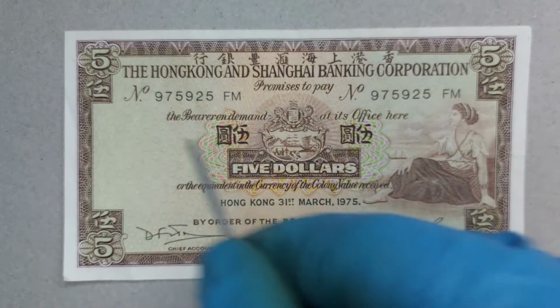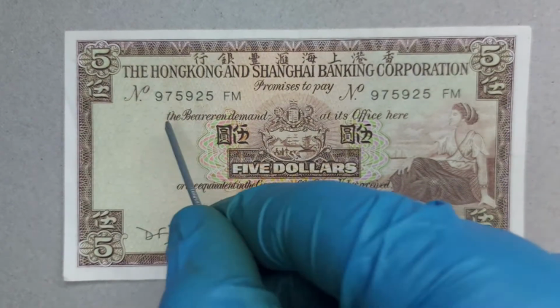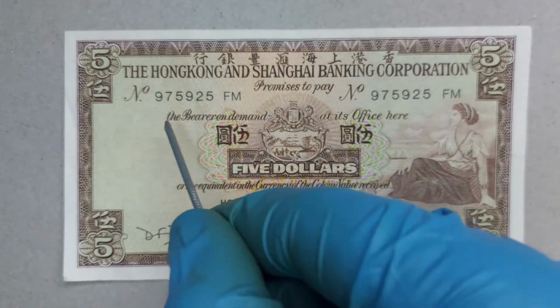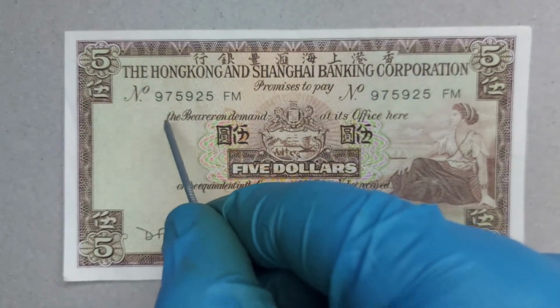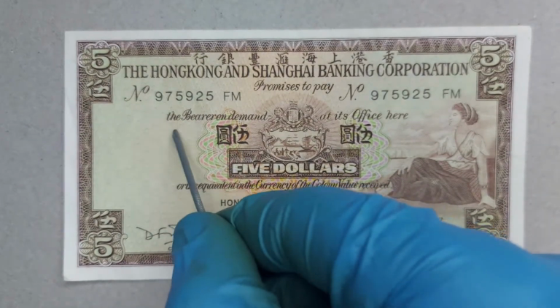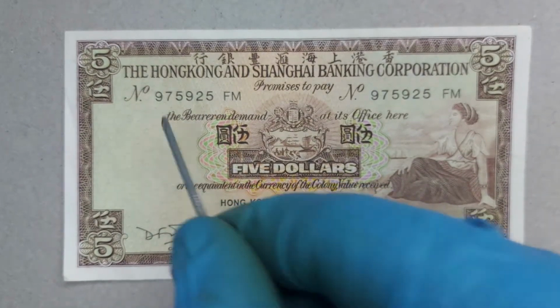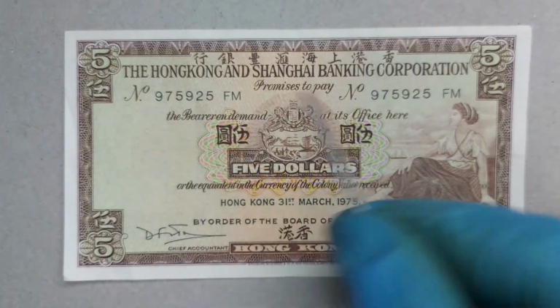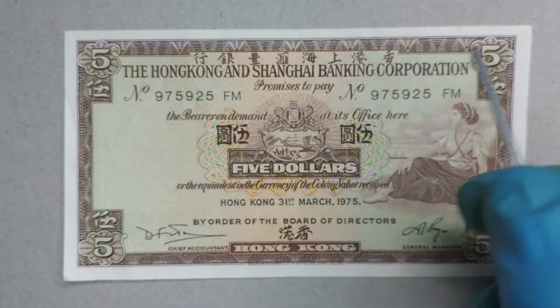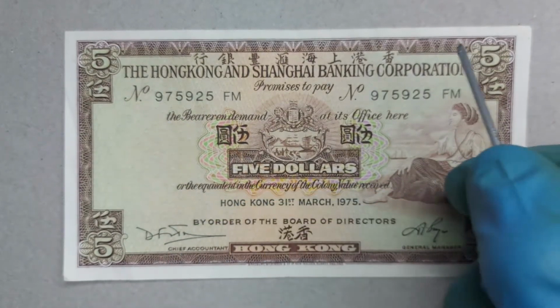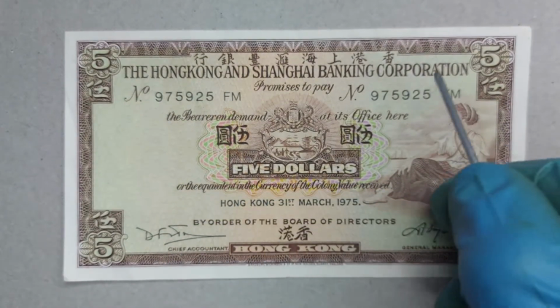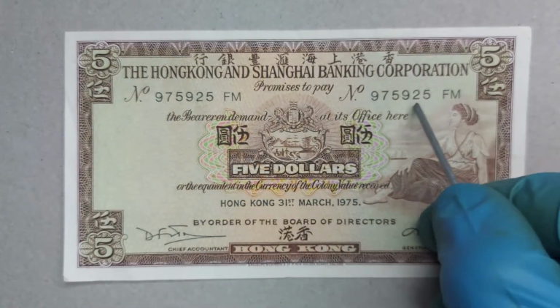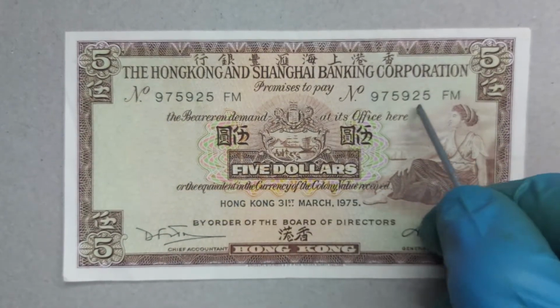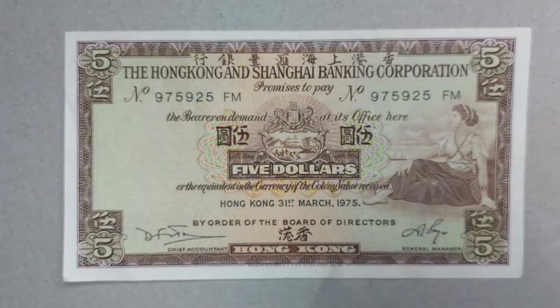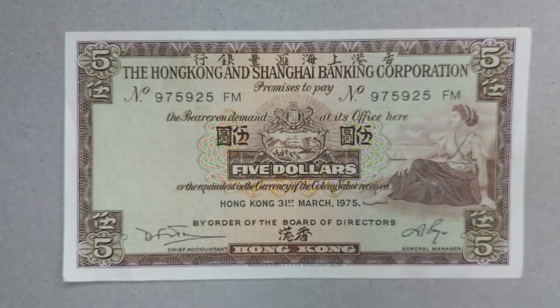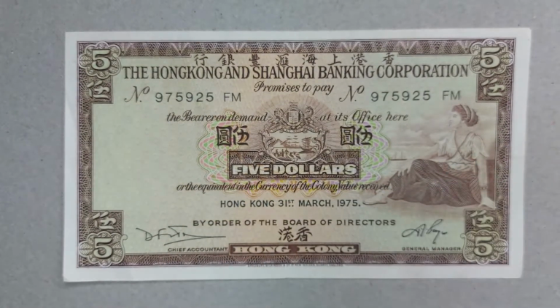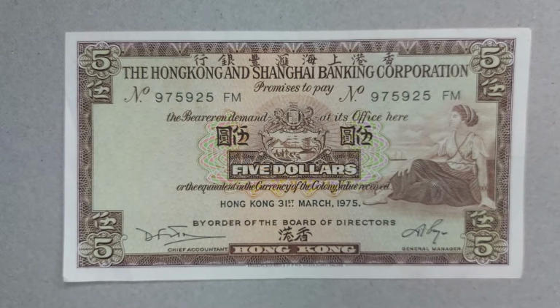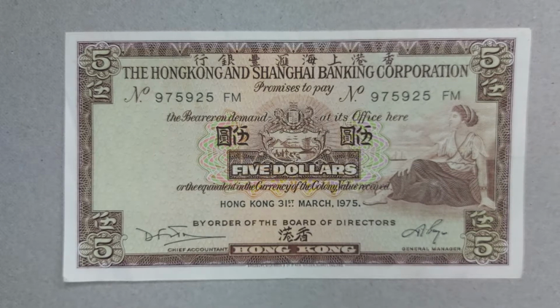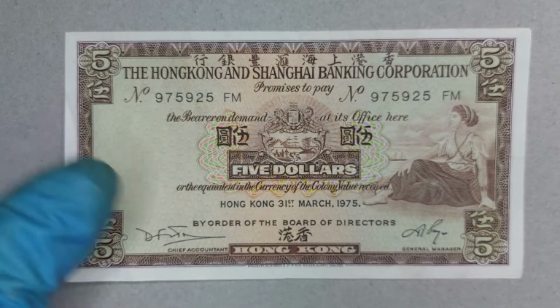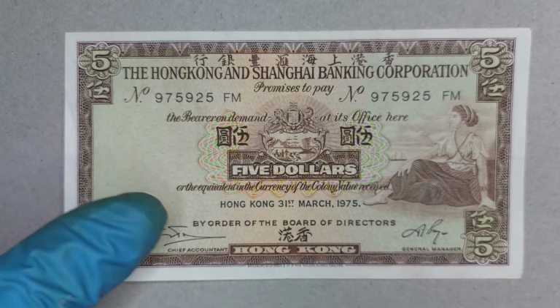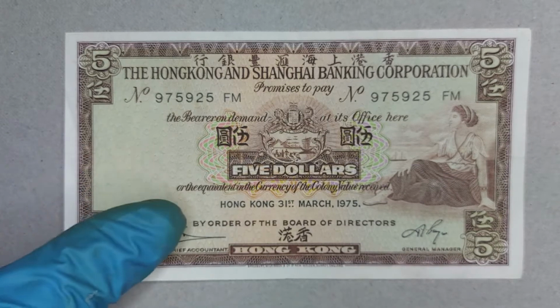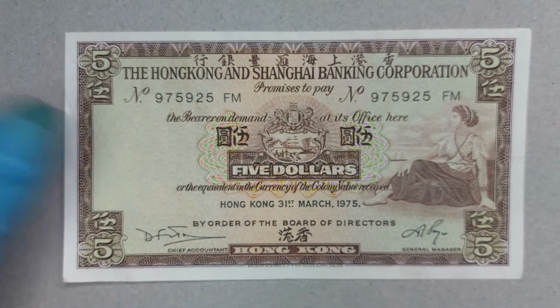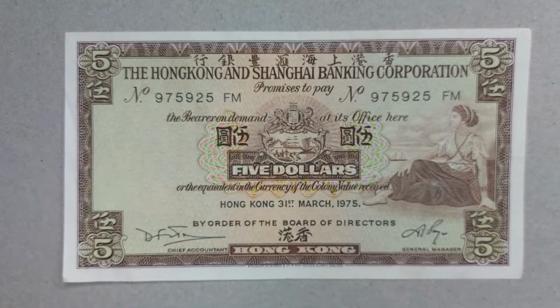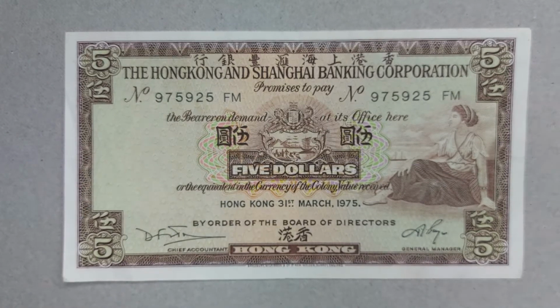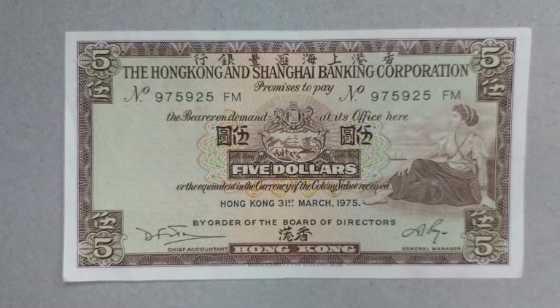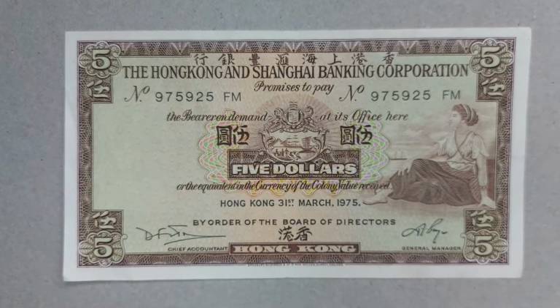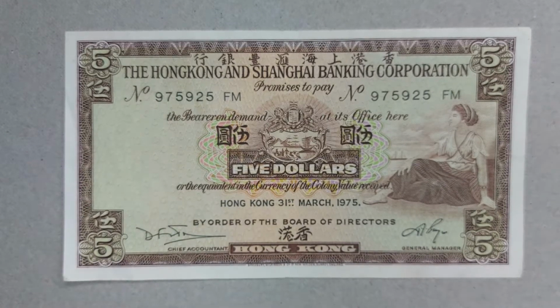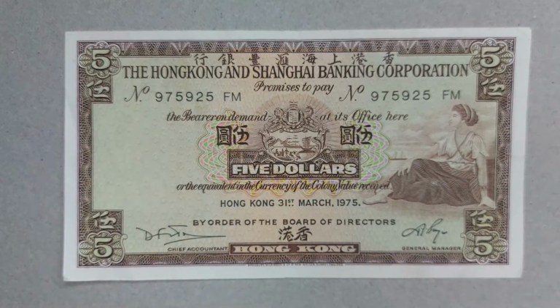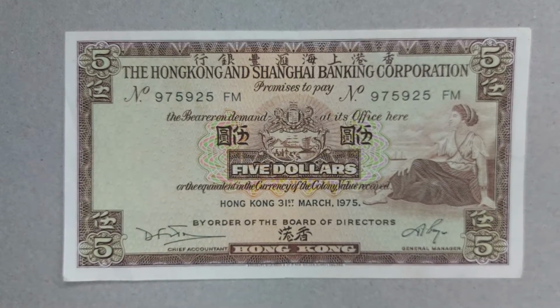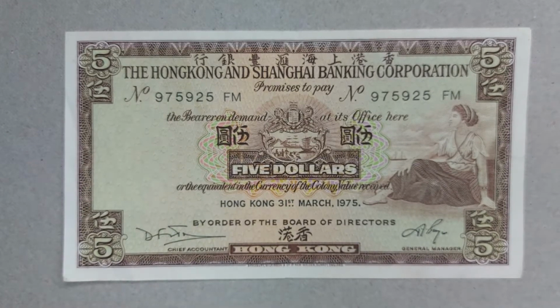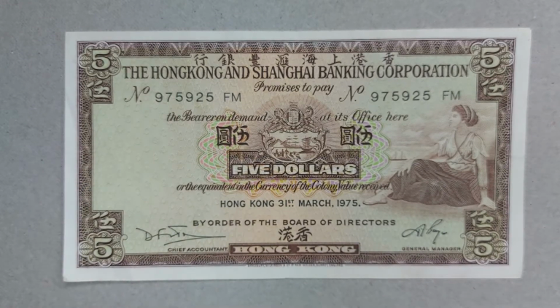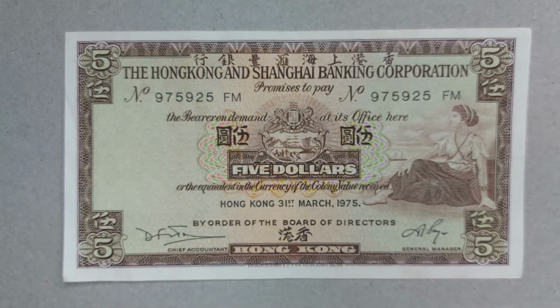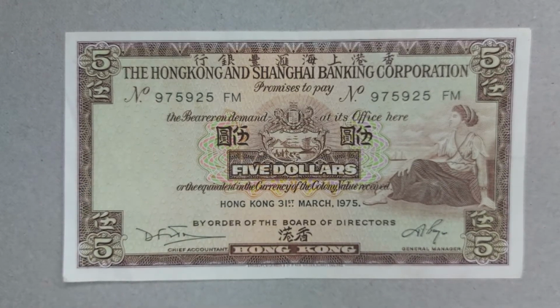The serial number on this note is number 975925, repeated once on the left and once on the right.